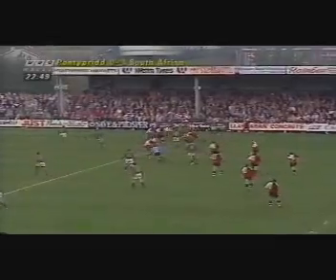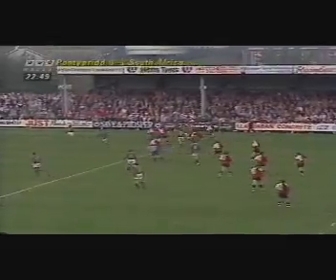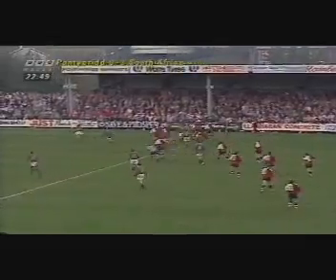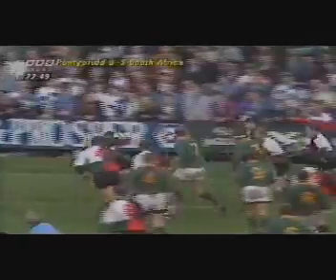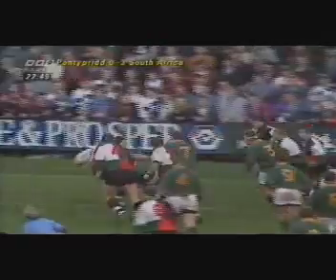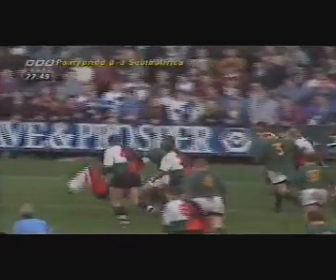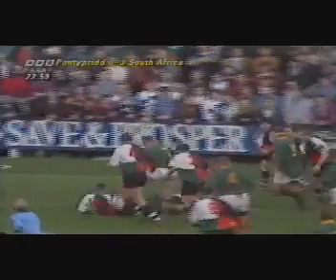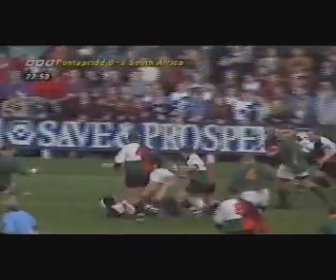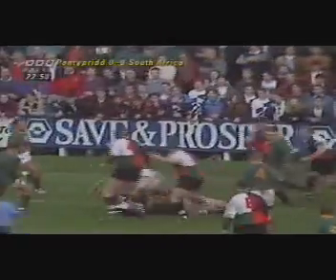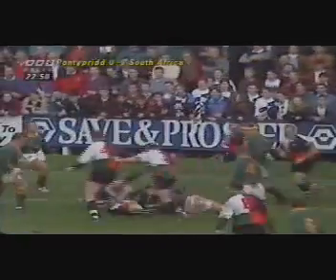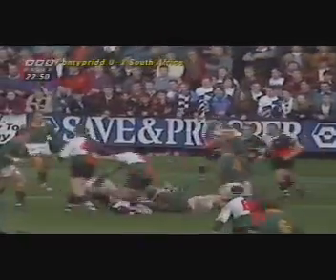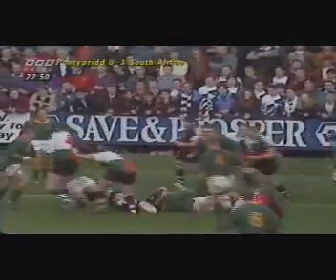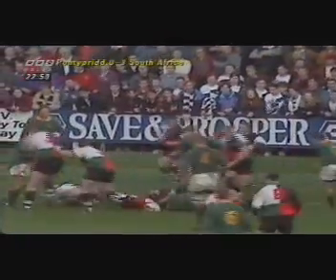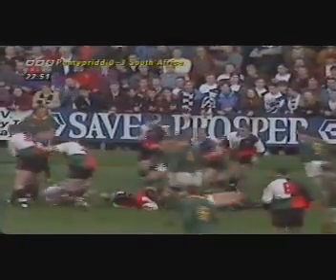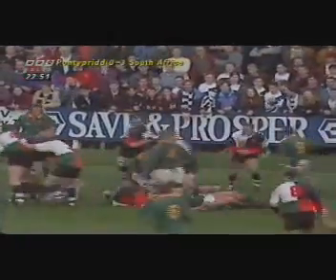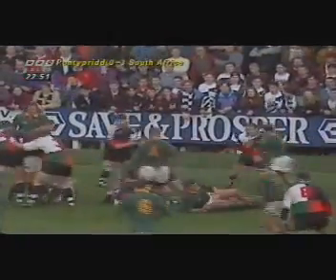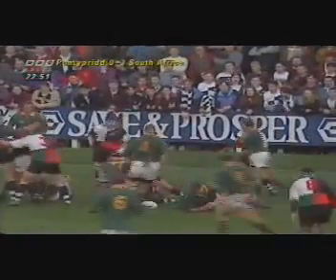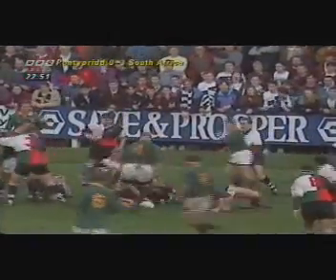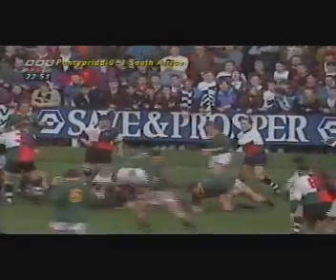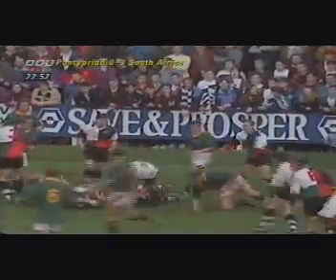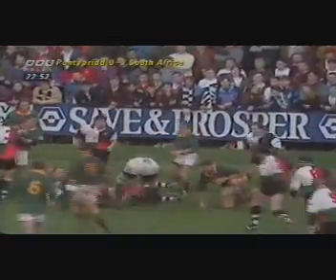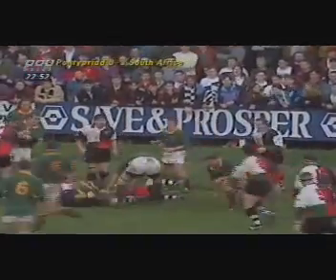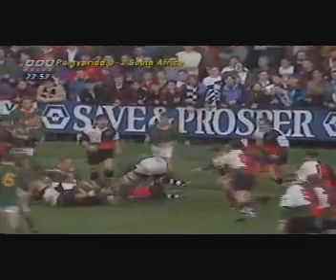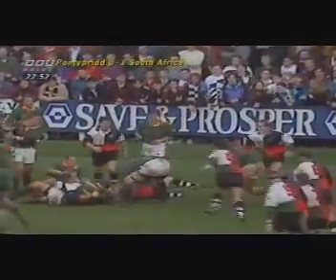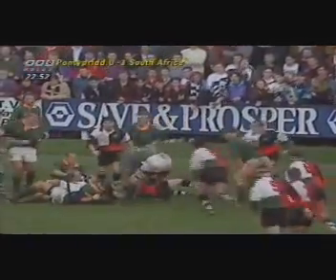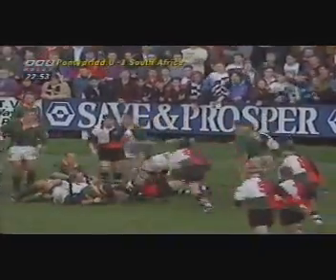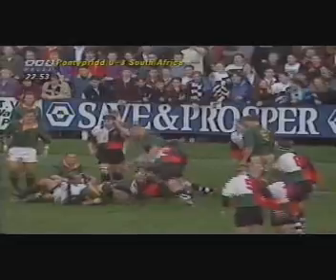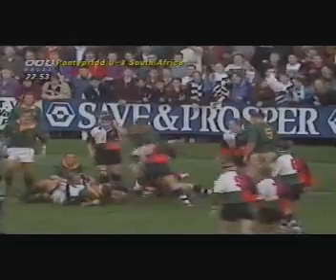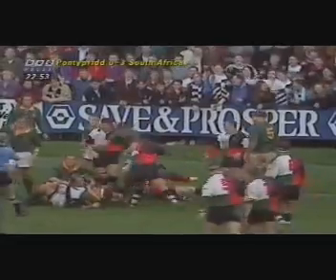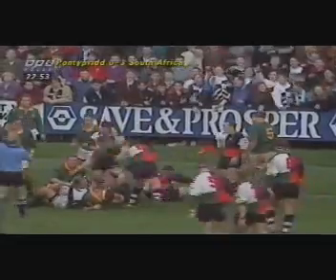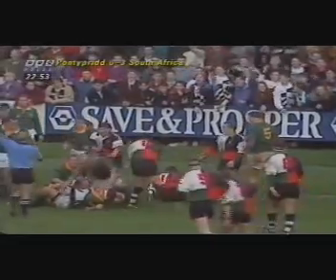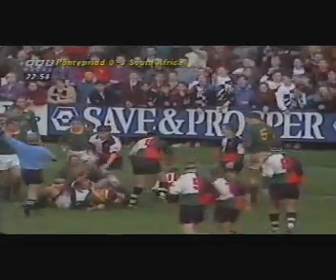Looking forward as Jason Lewis sets off — good running from the centre. Offside.